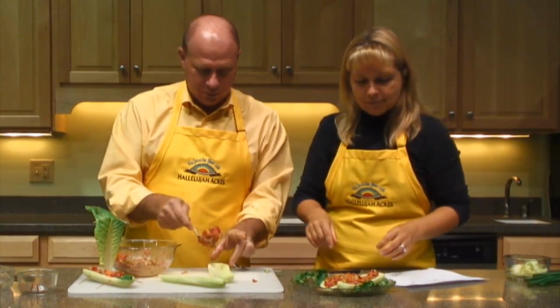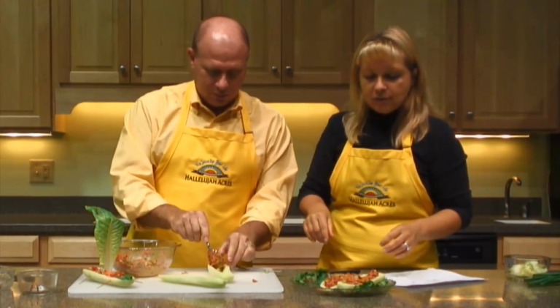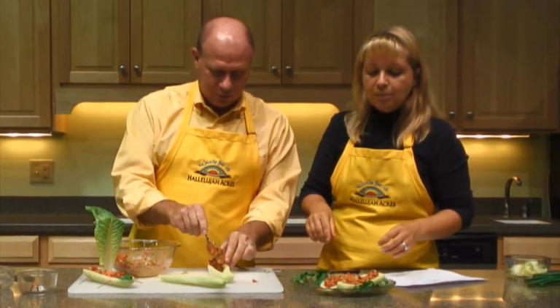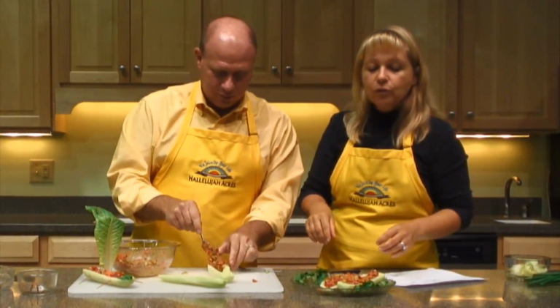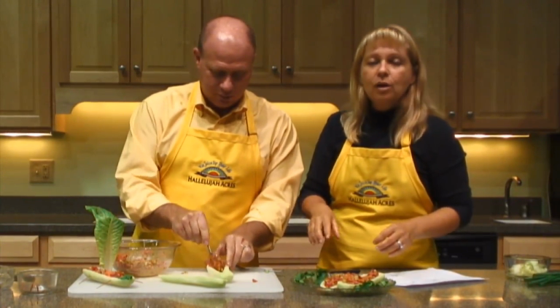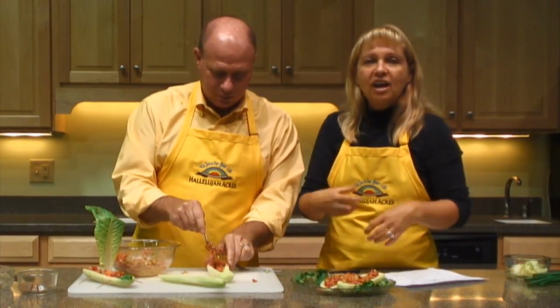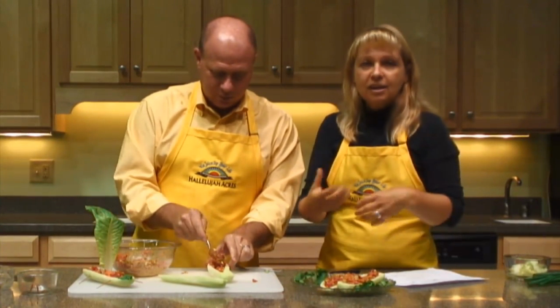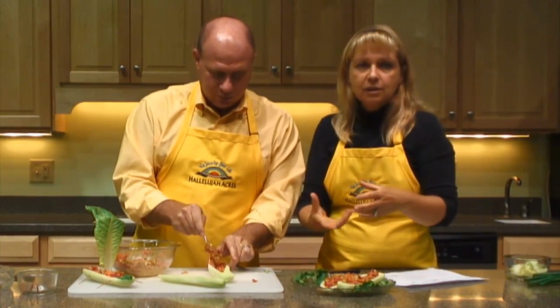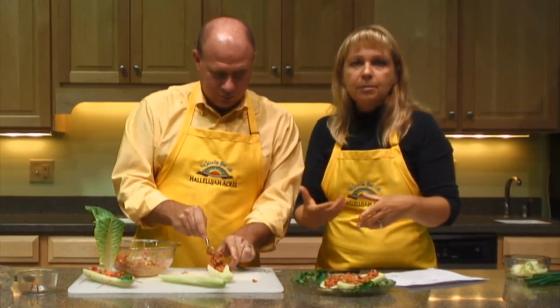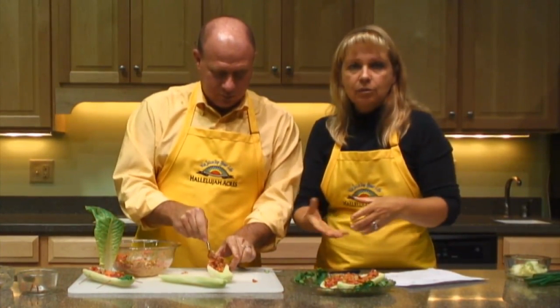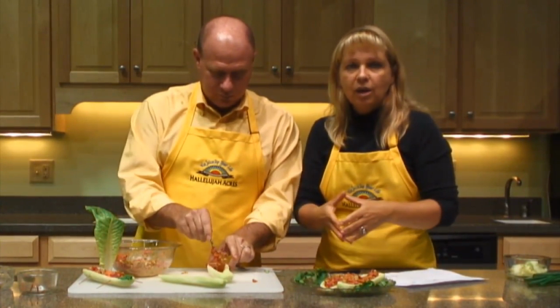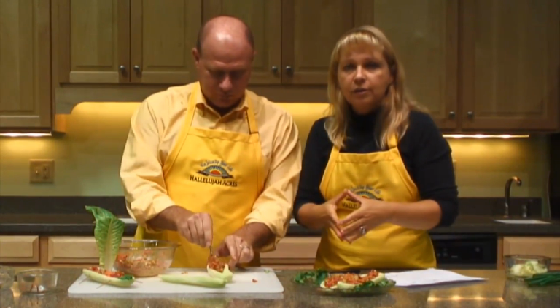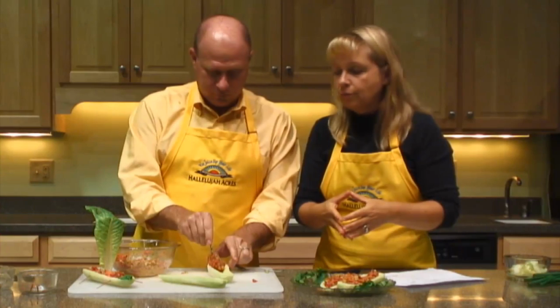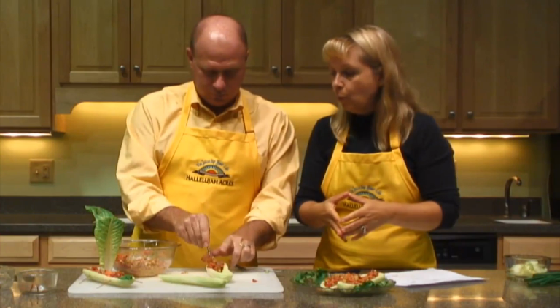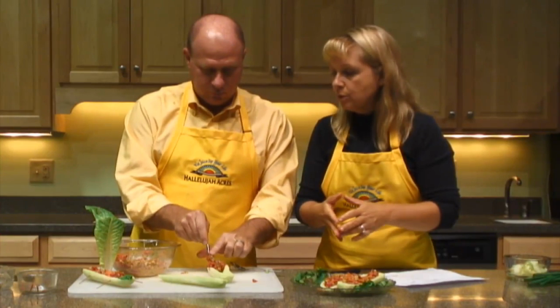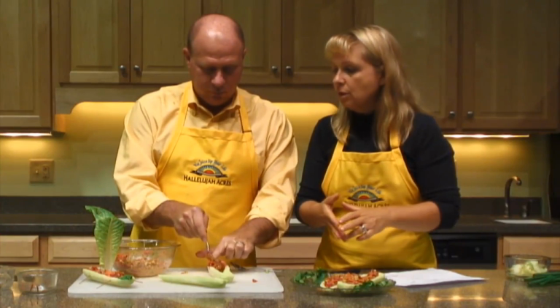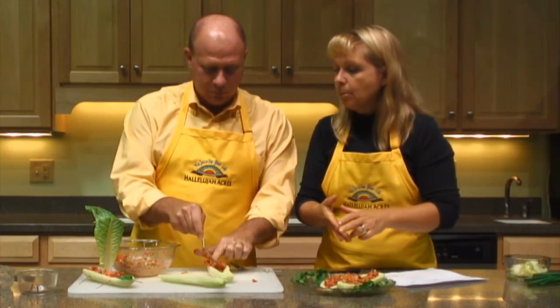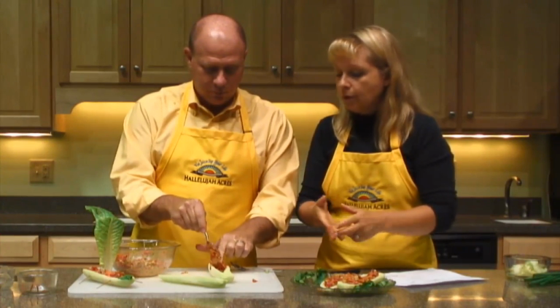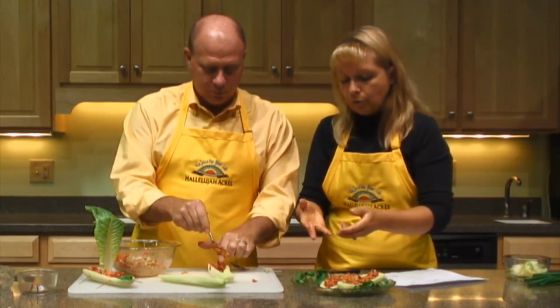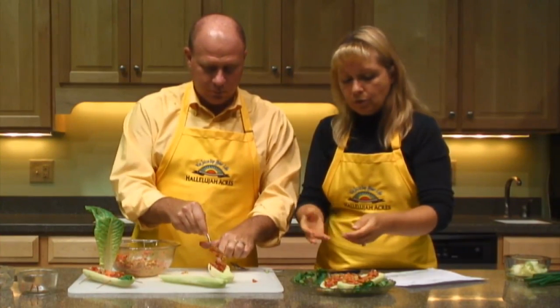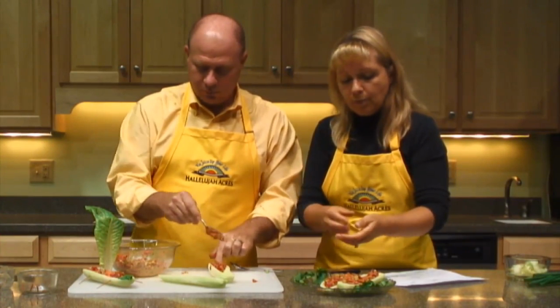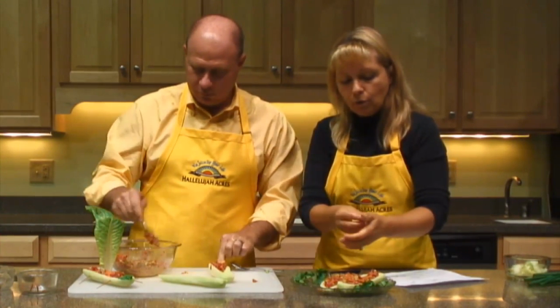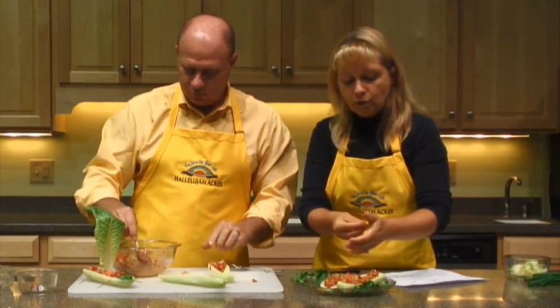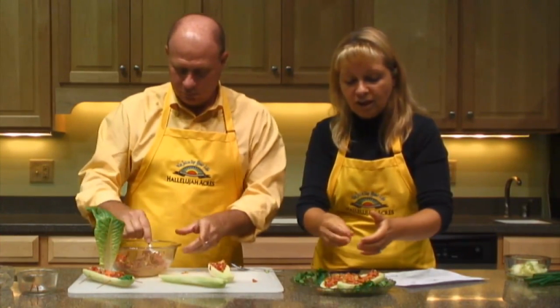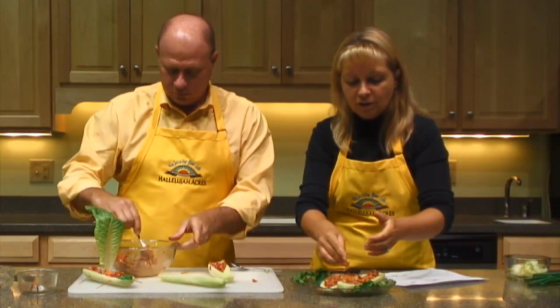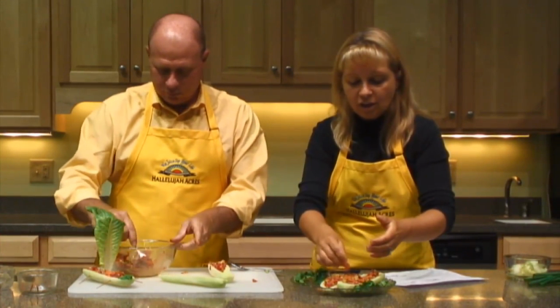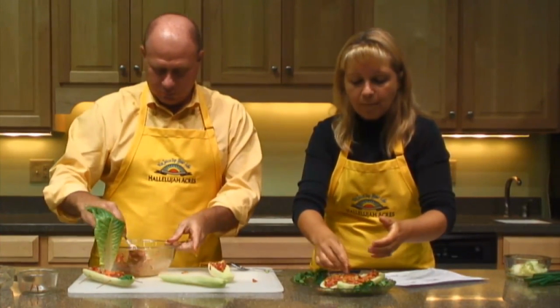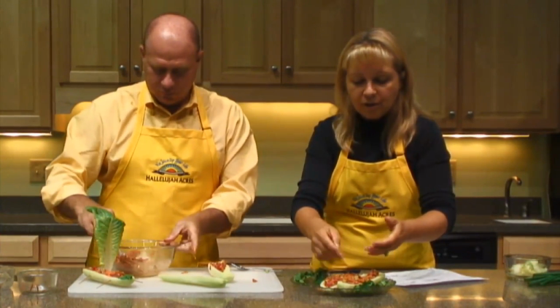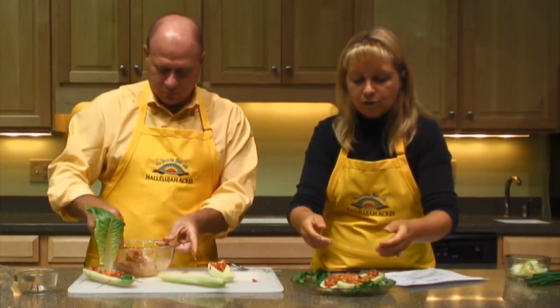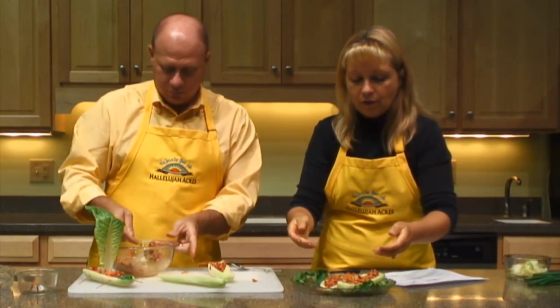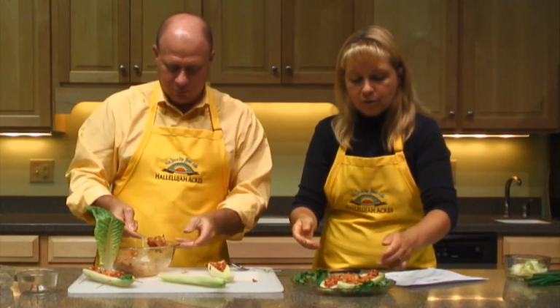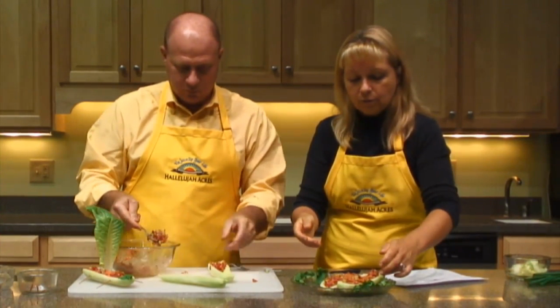This smells excellent because of all the ingredients — whether it's the nut butter, the tomato, or the onion — the combination is excellent.